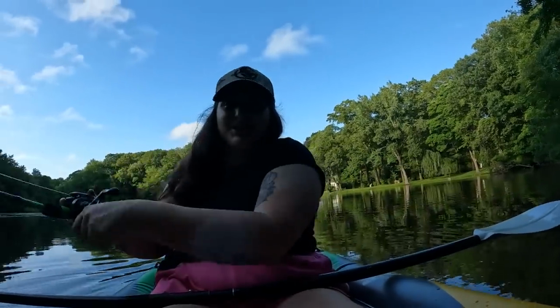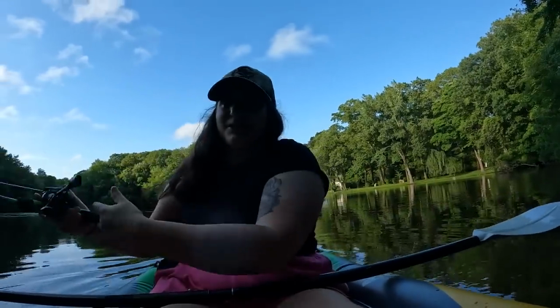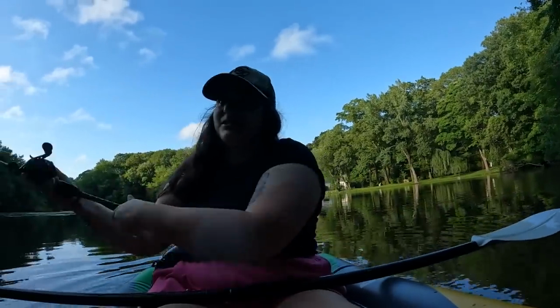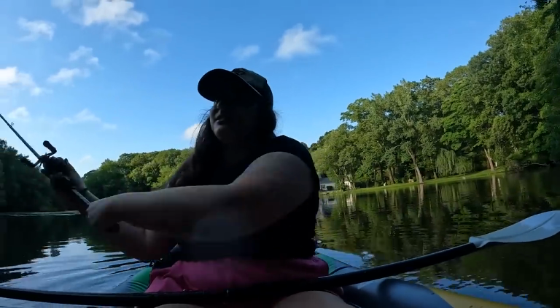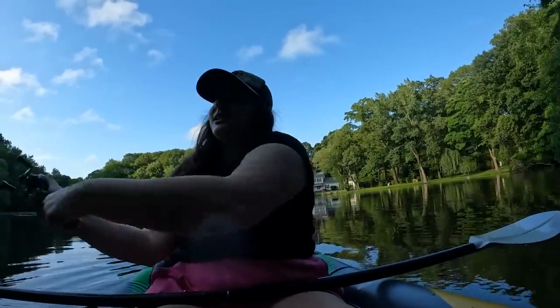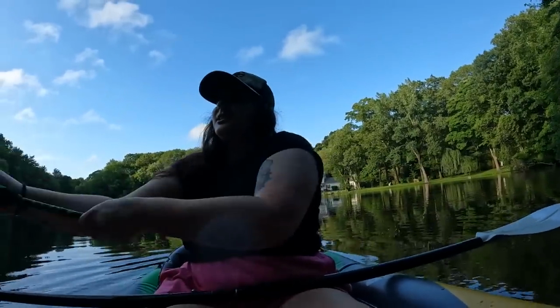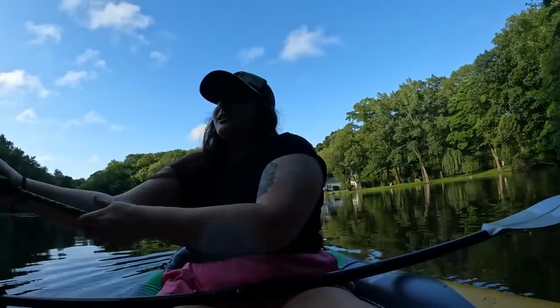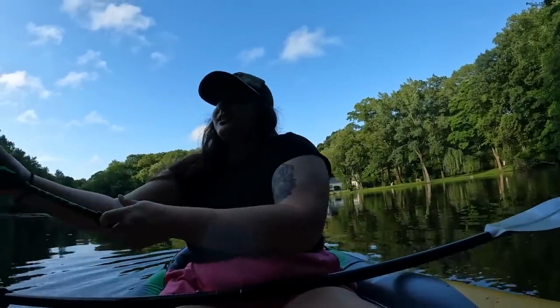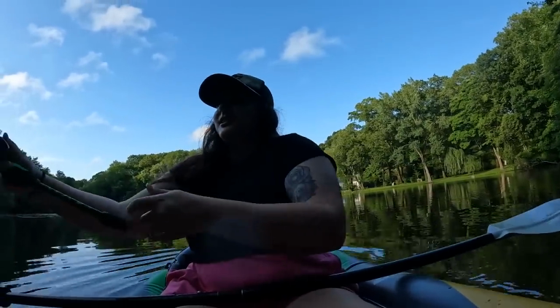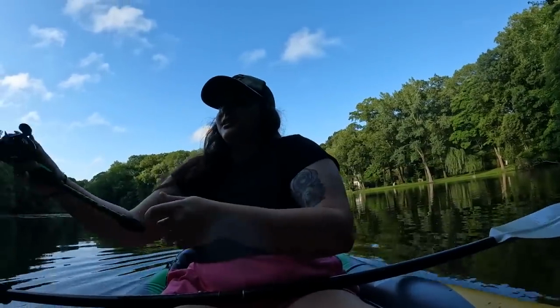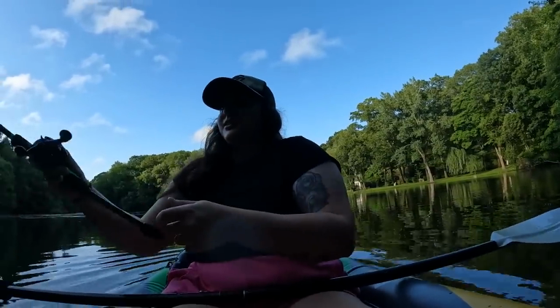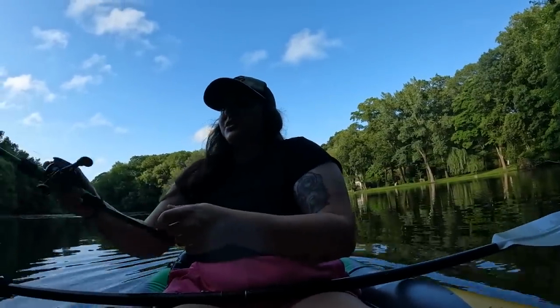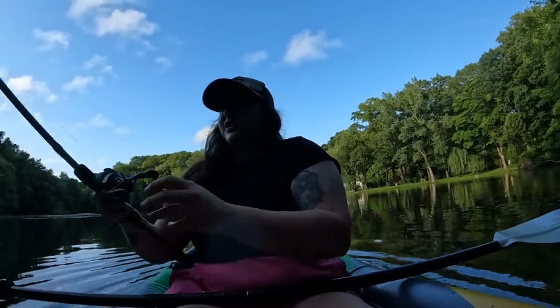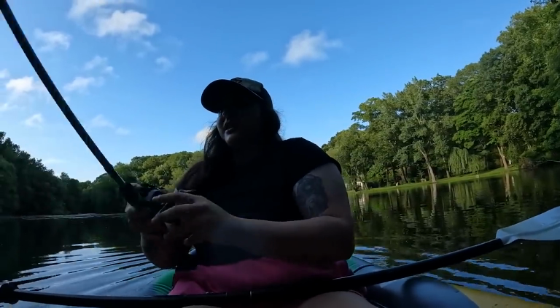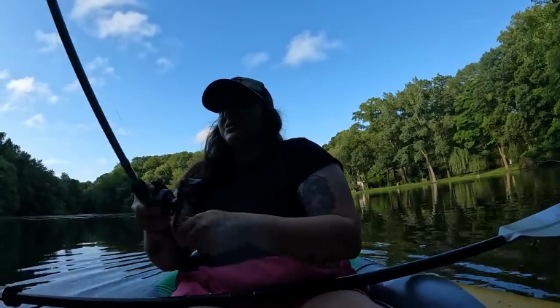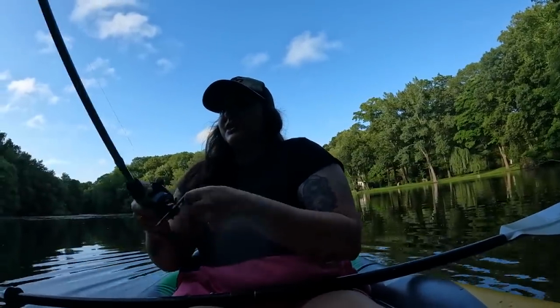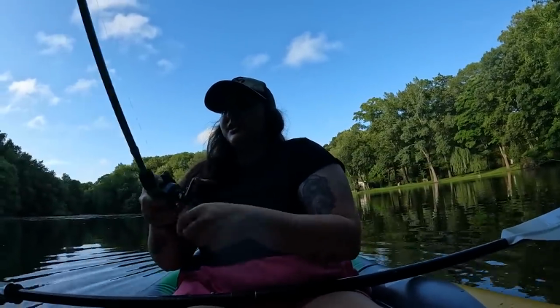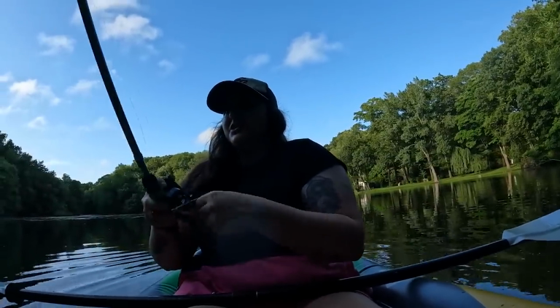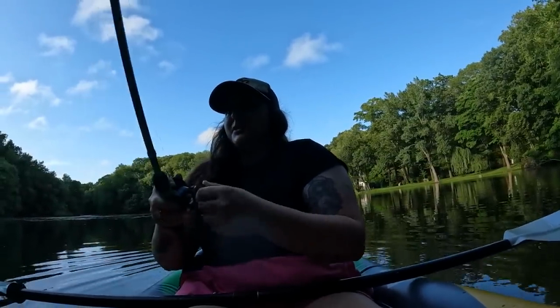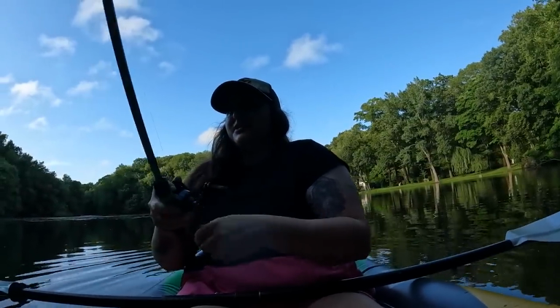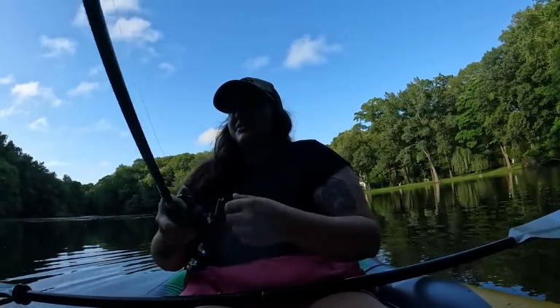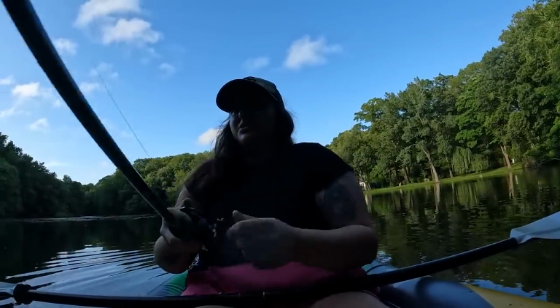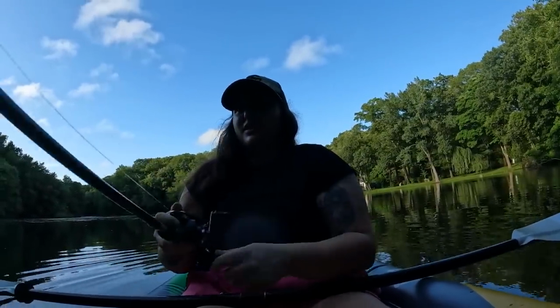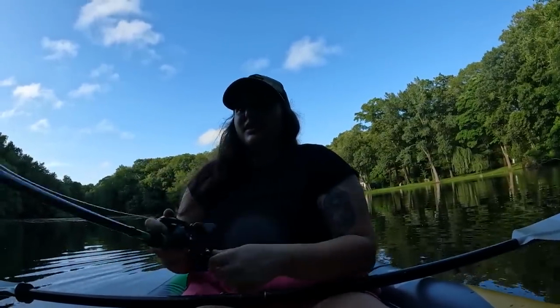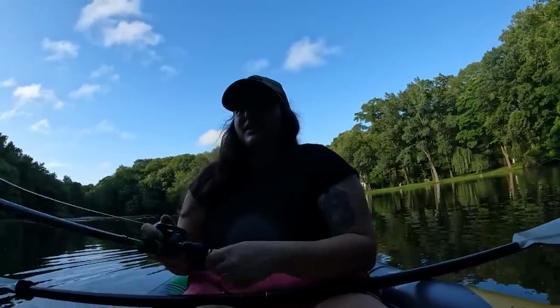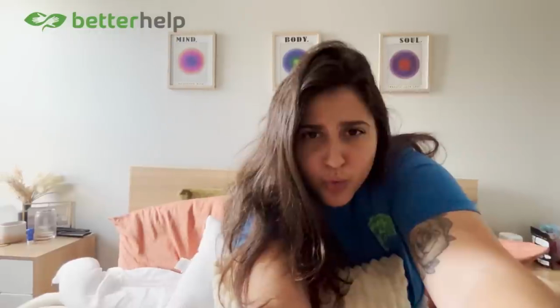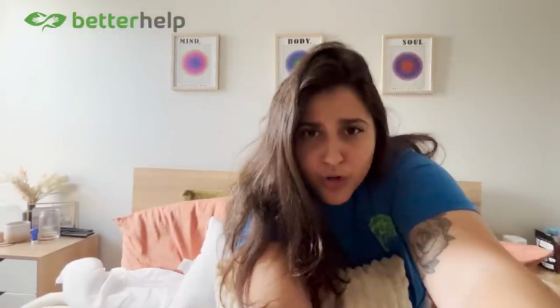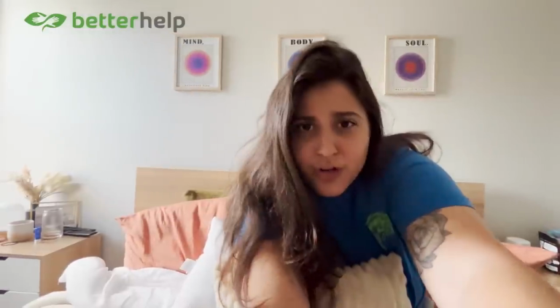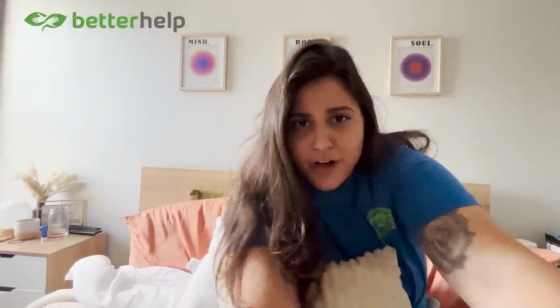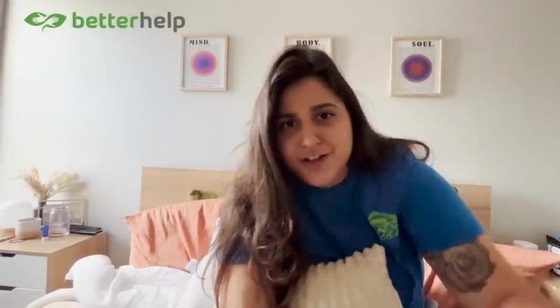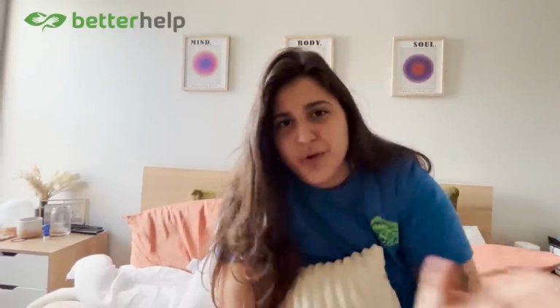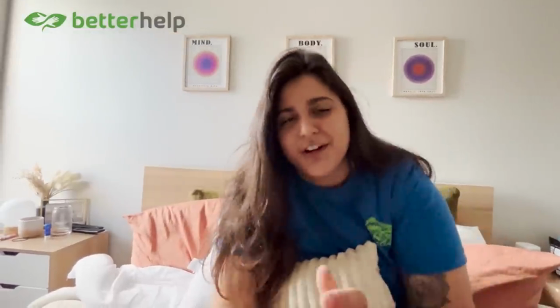I wish I was kidding — first cast! Oh baby, maybe this will be a good summer. Enjoying the great outdoors can lift your spirits, that's for sure.